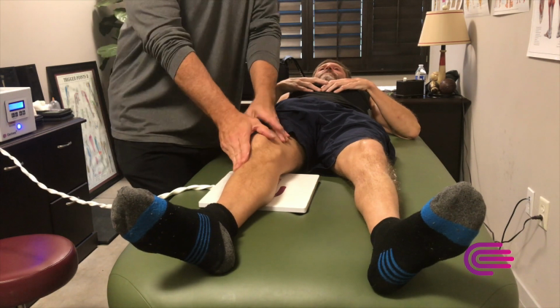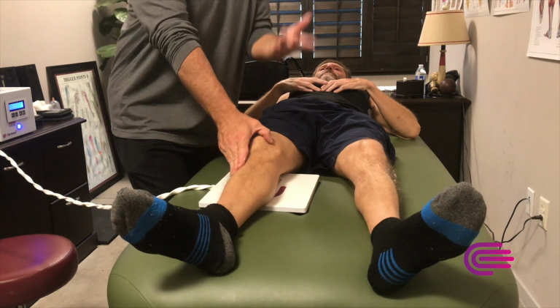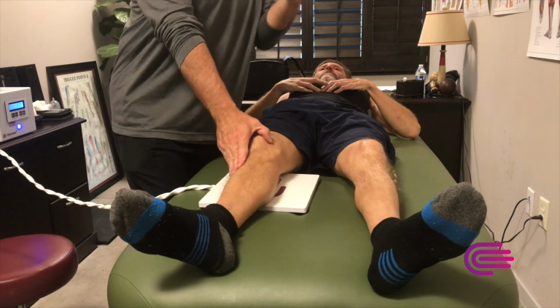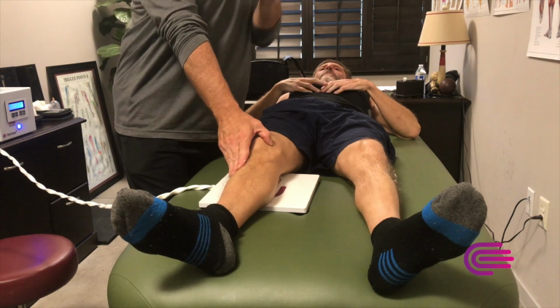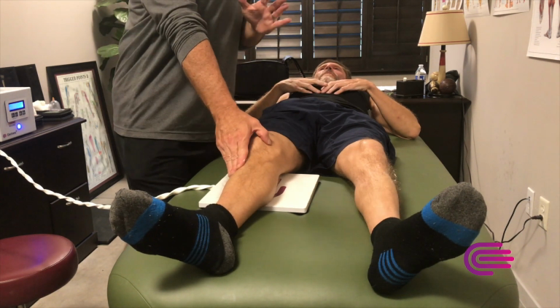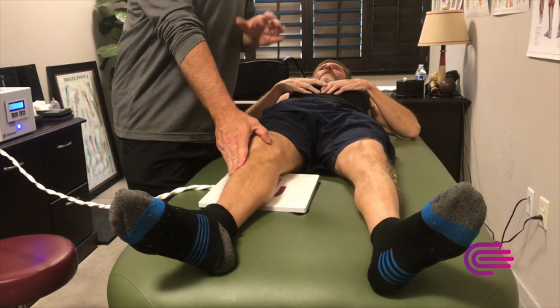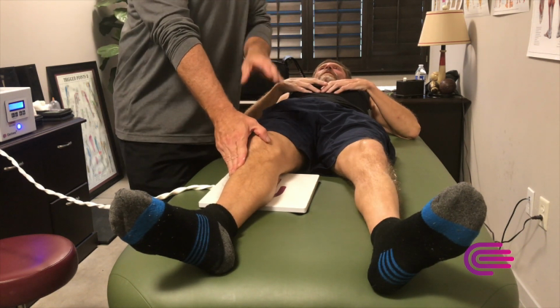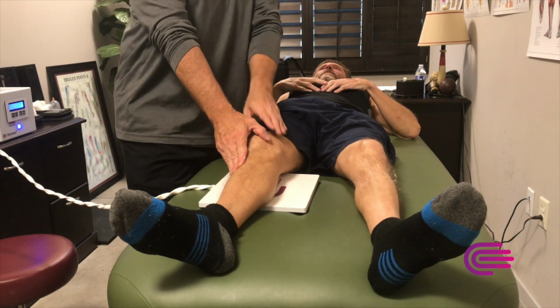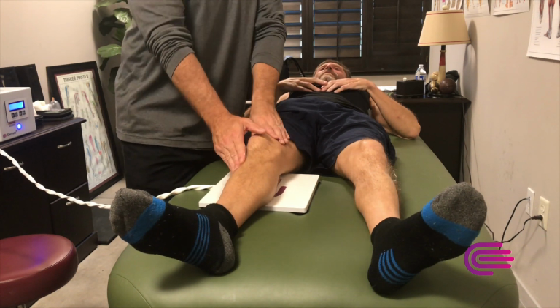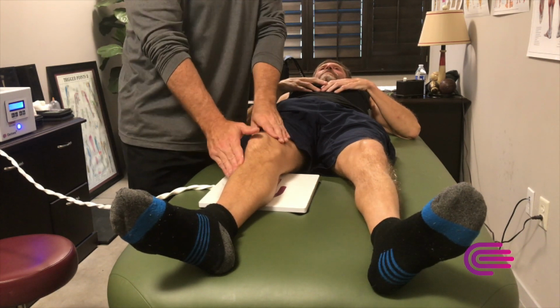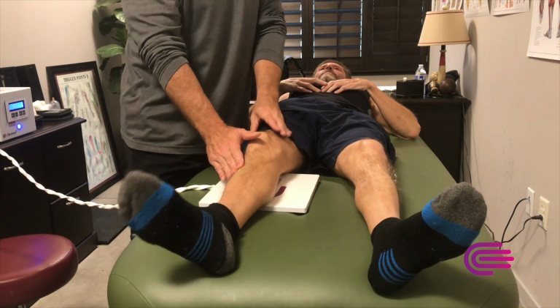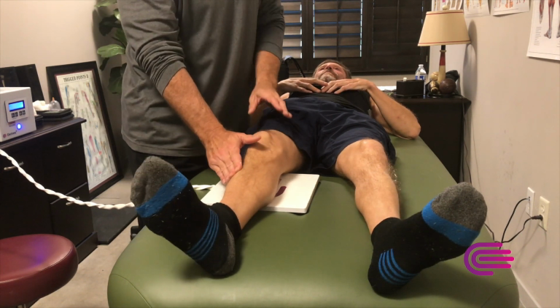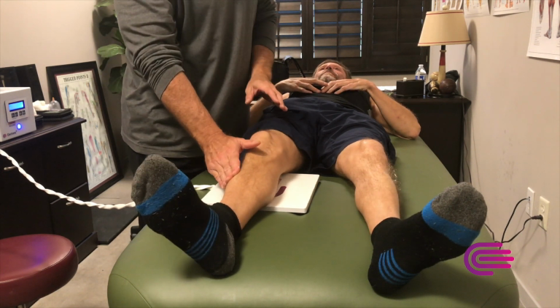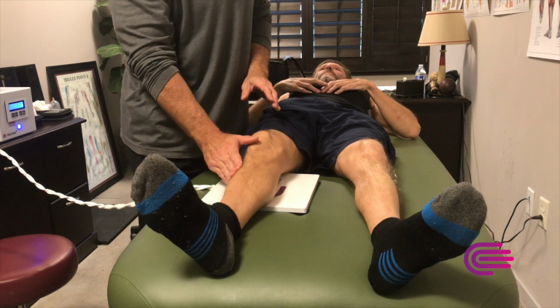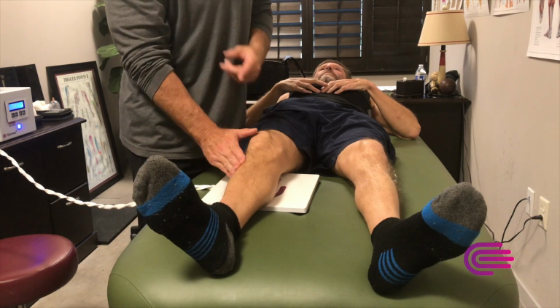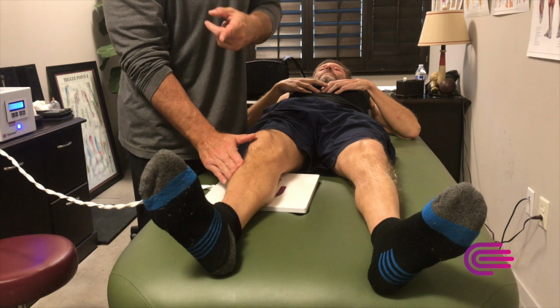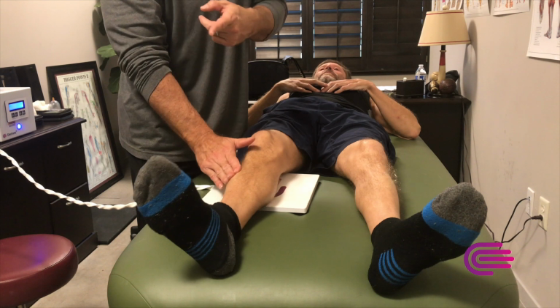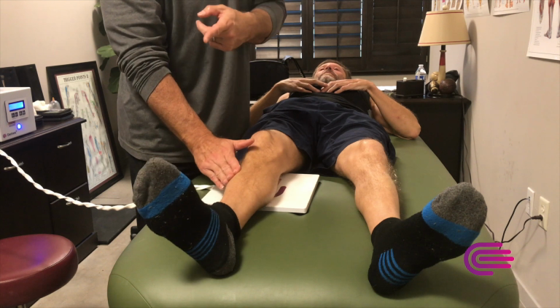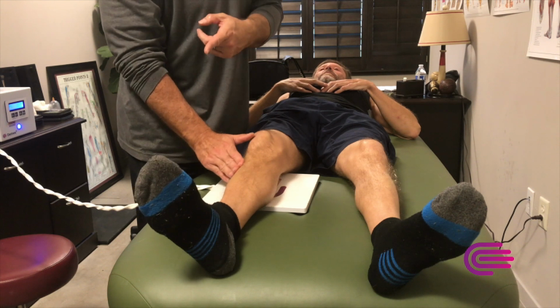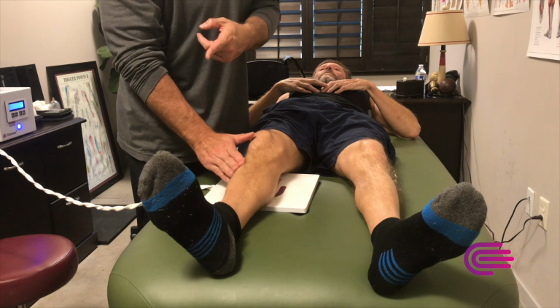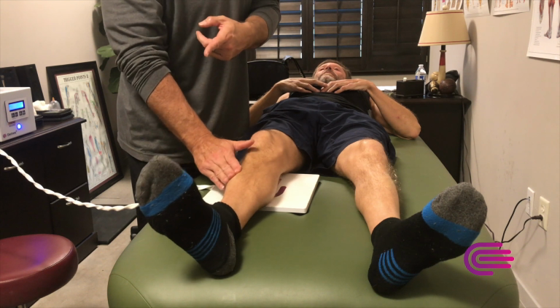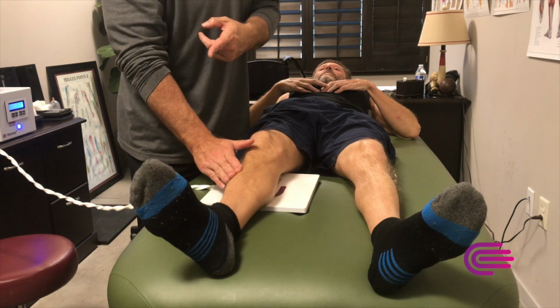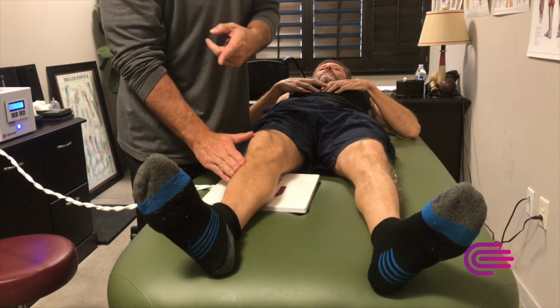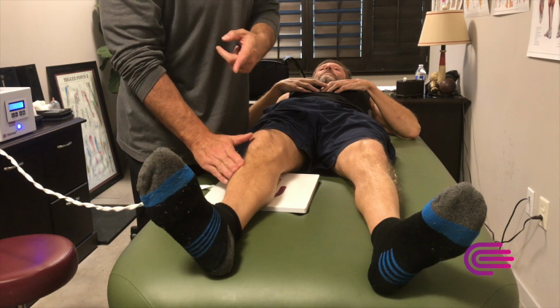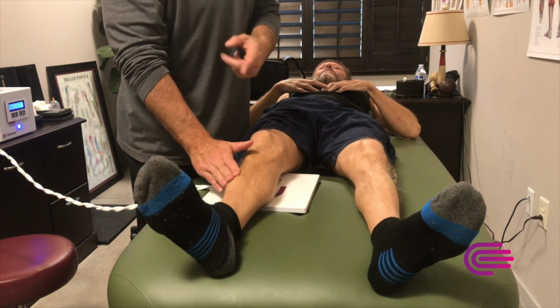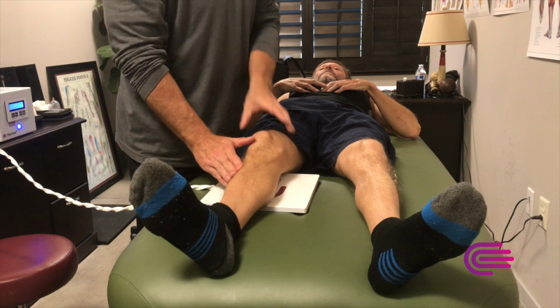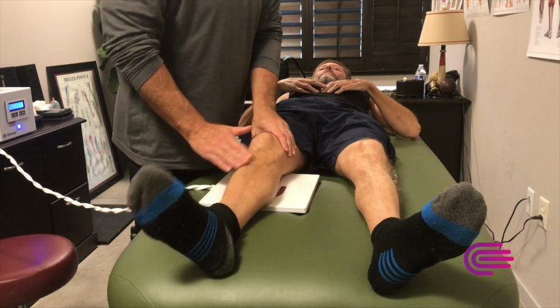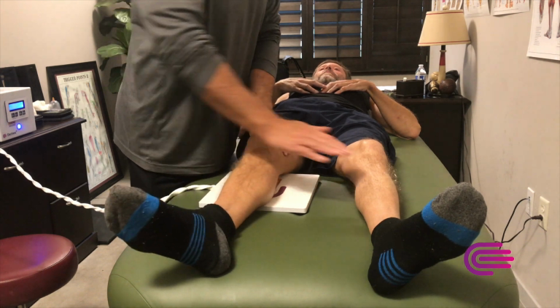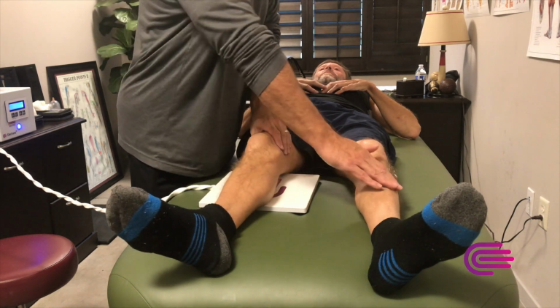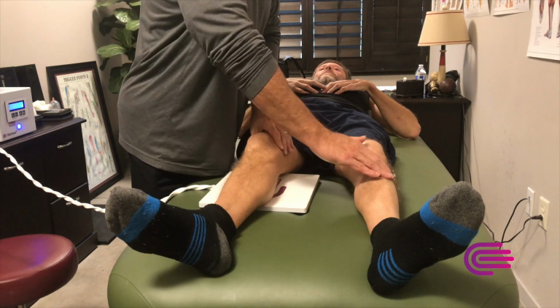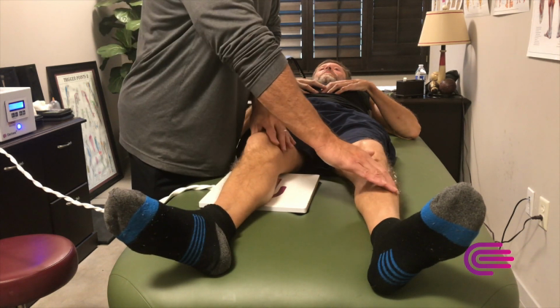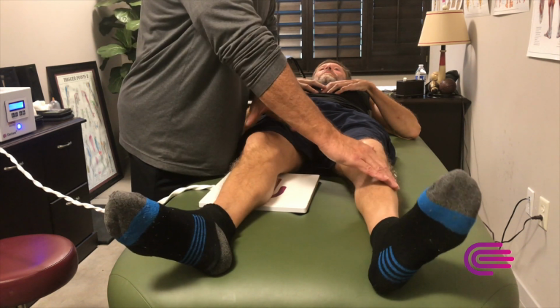So let's just do myotome testing. Tibialis anterior — we want to see the reaction of the foot. Kind of compare each side.